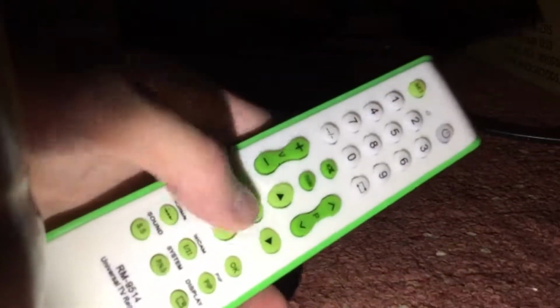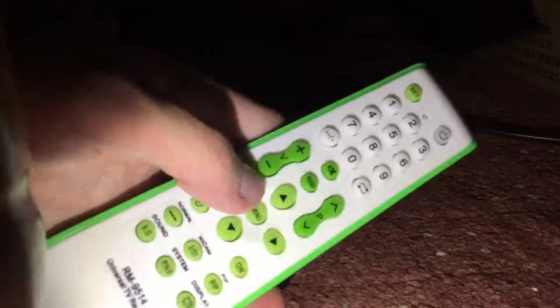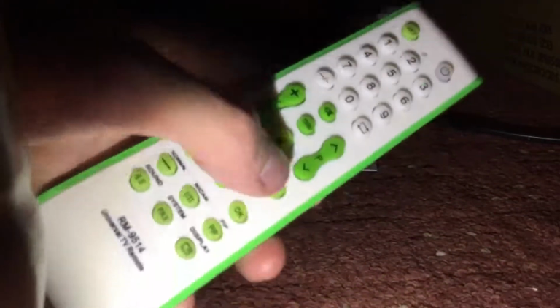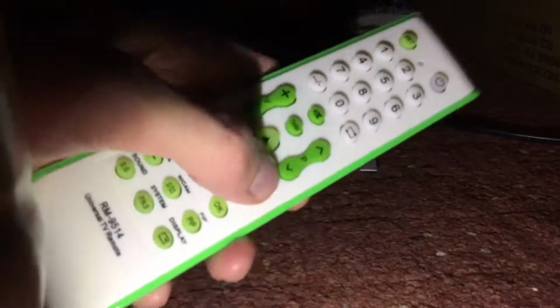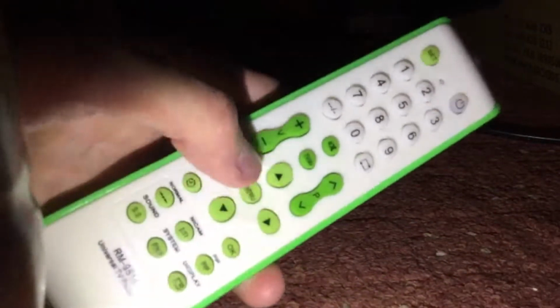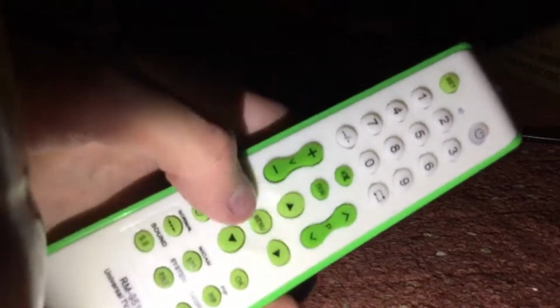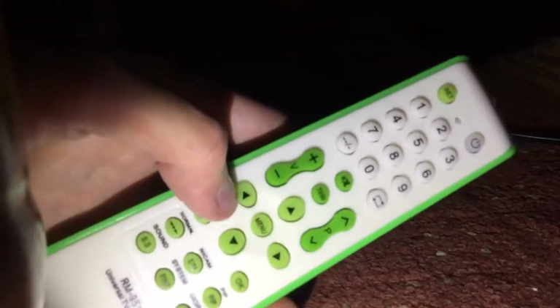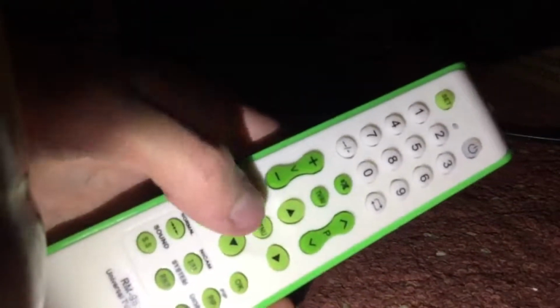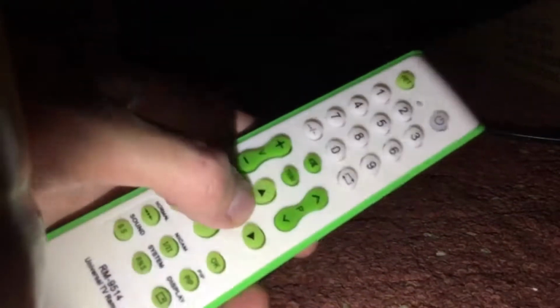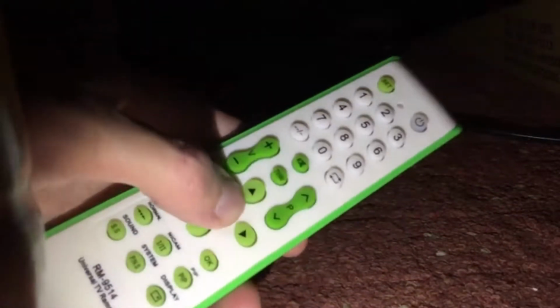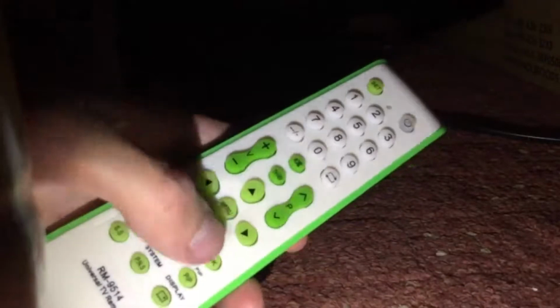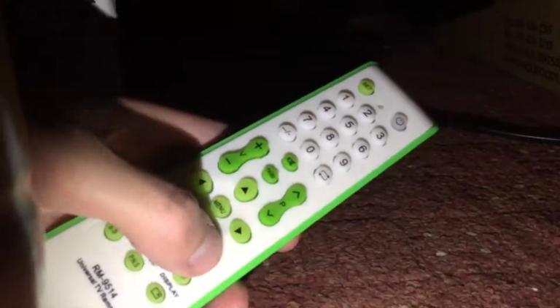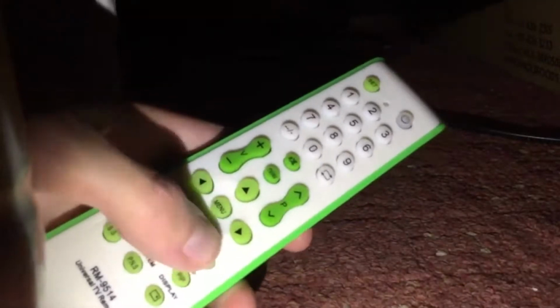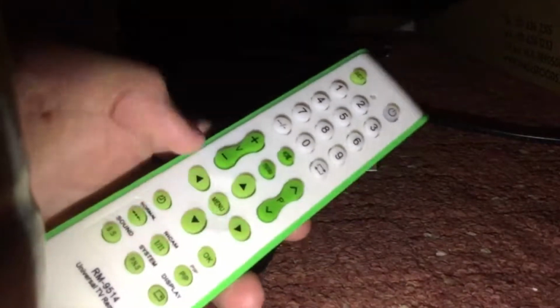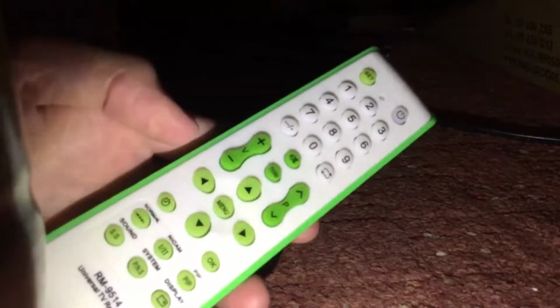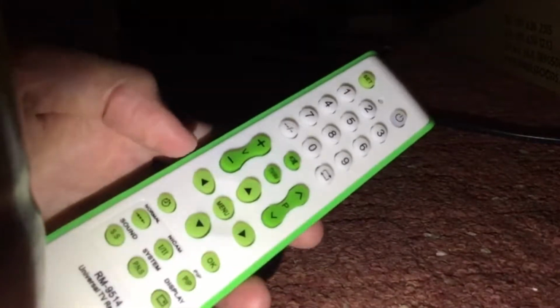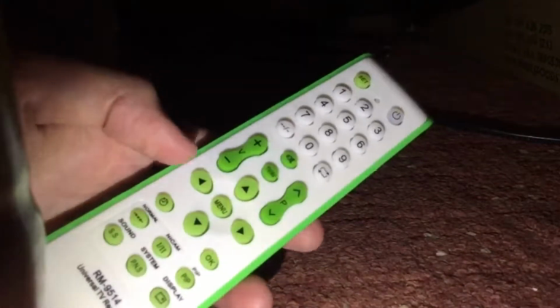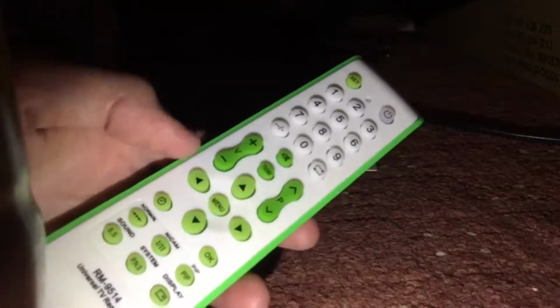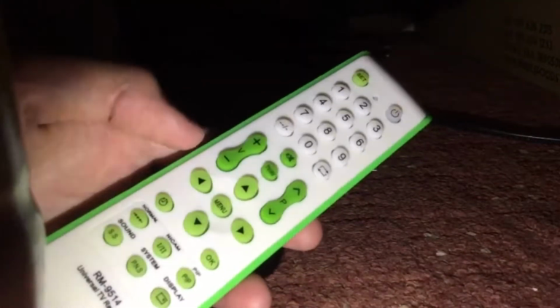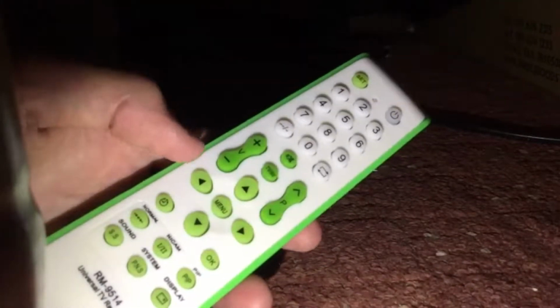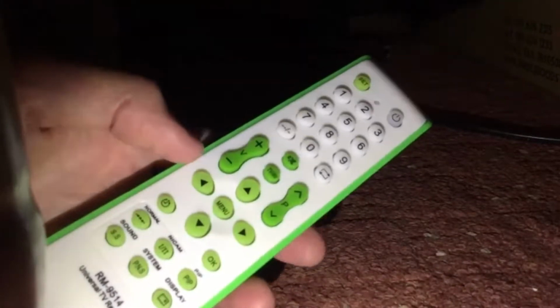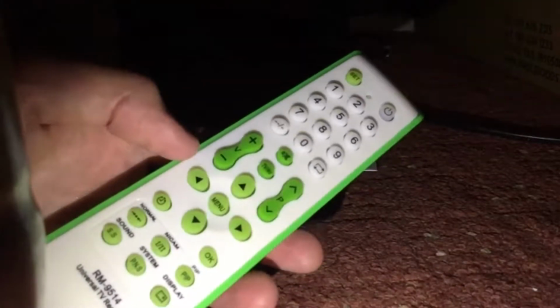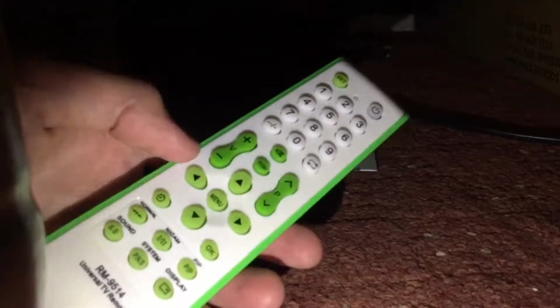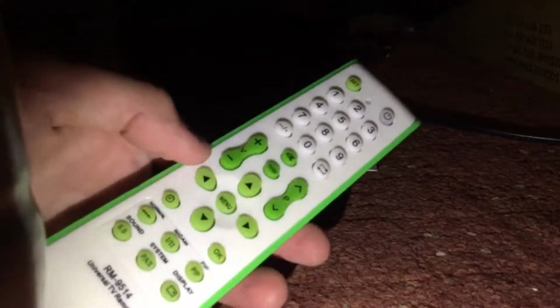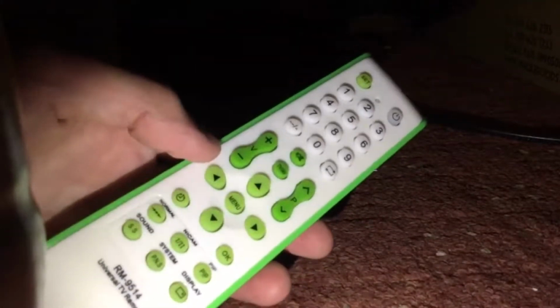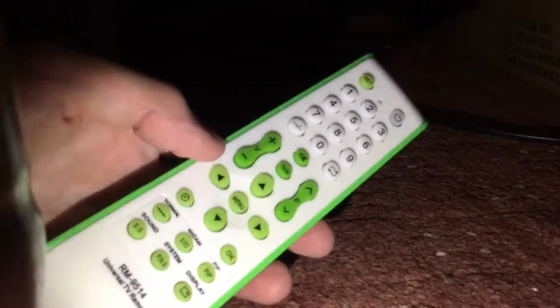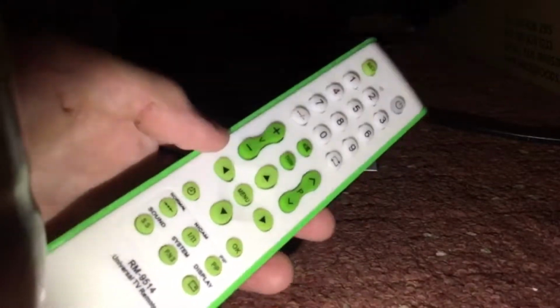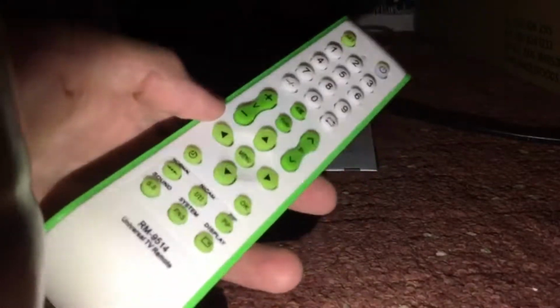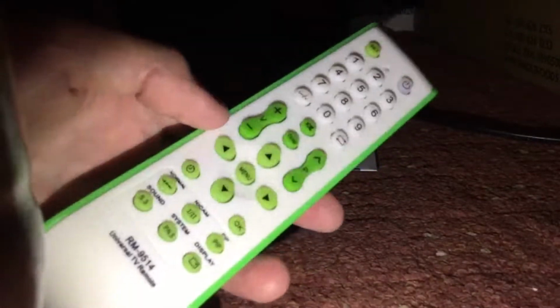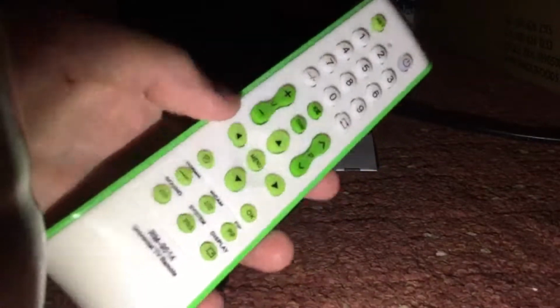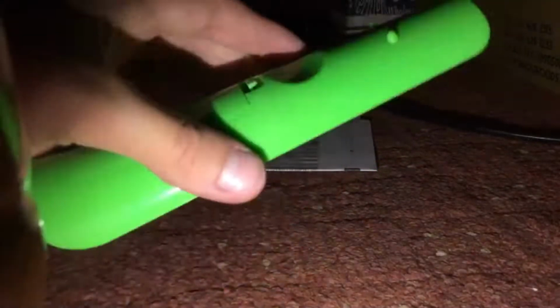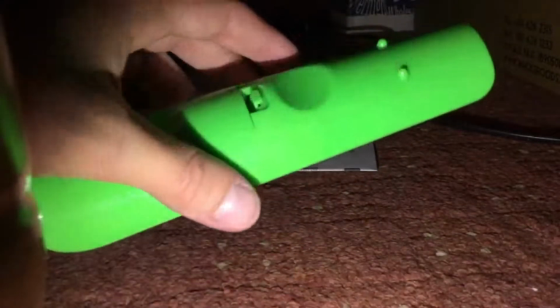Up, down, left, right, and menus in the middle, and OK's down here. That's a bit odd, but at least they are both there.